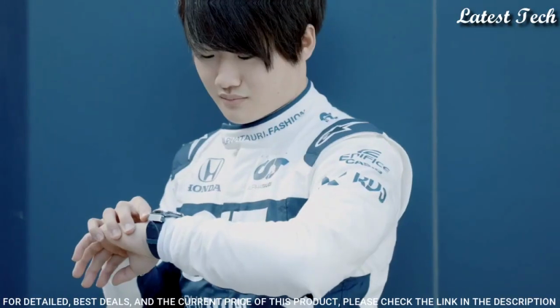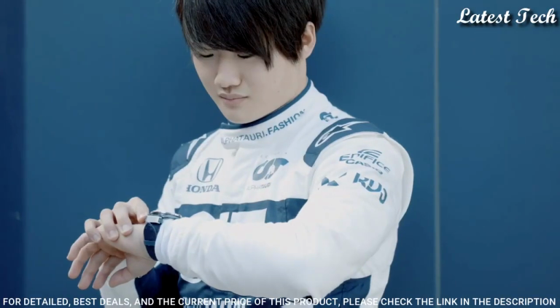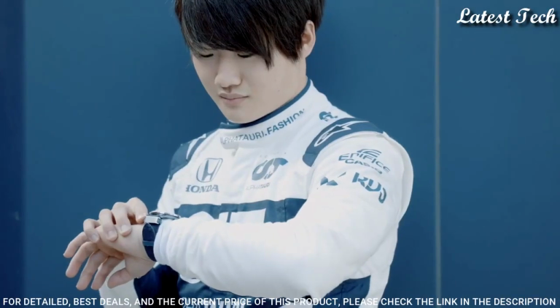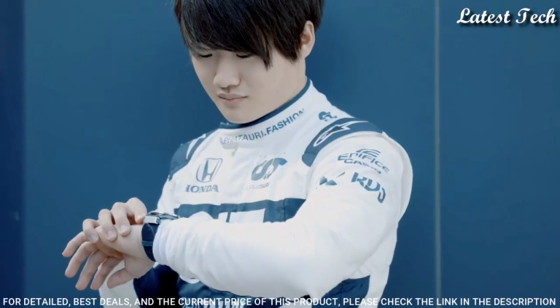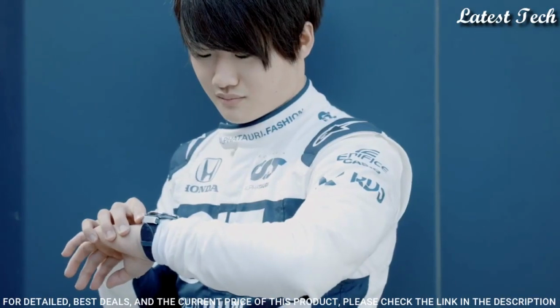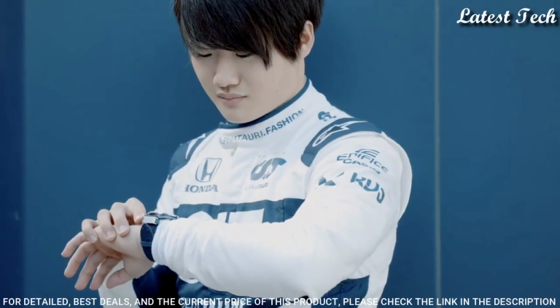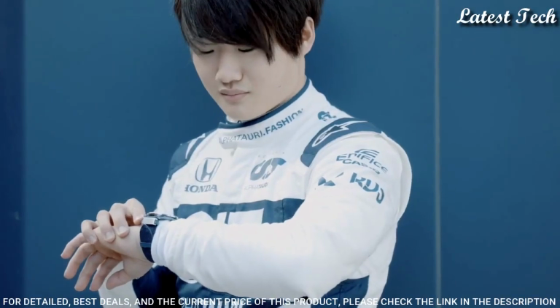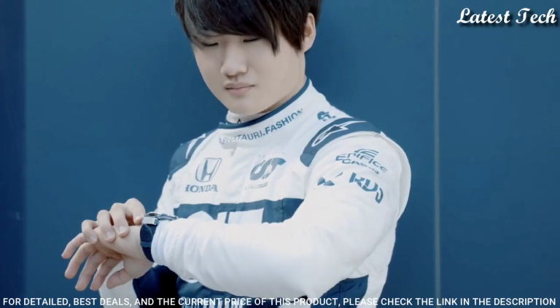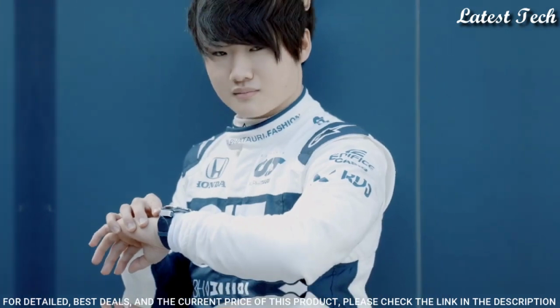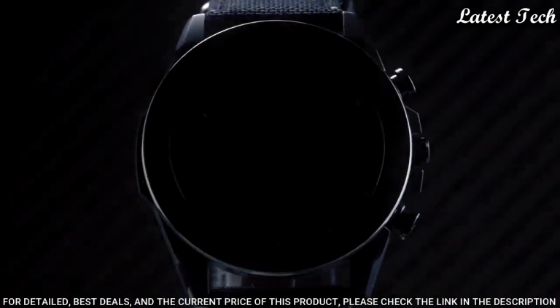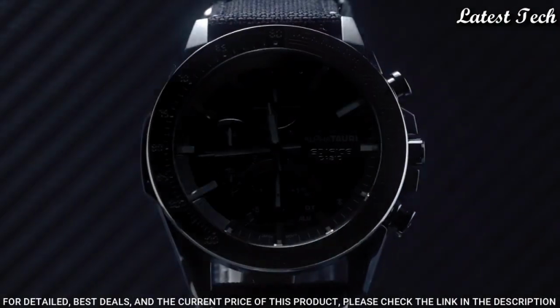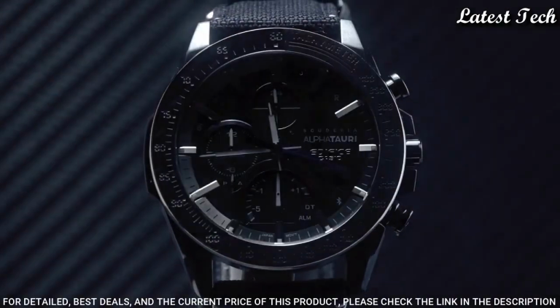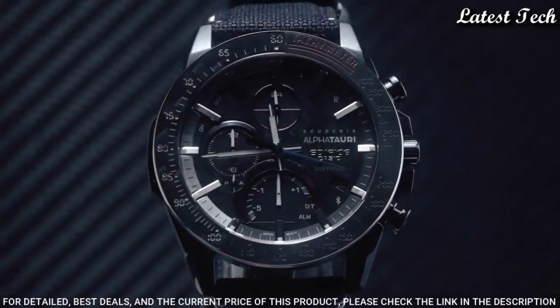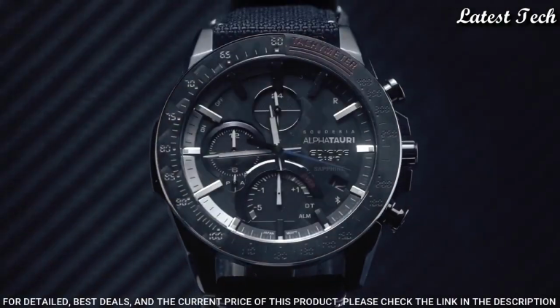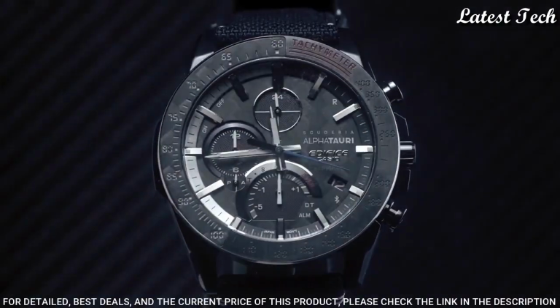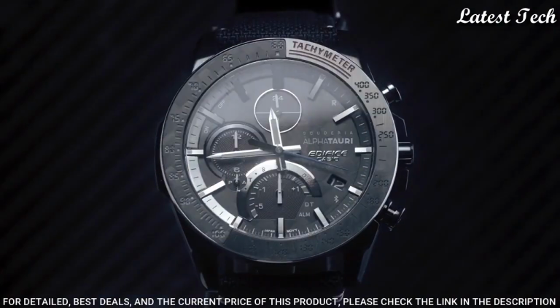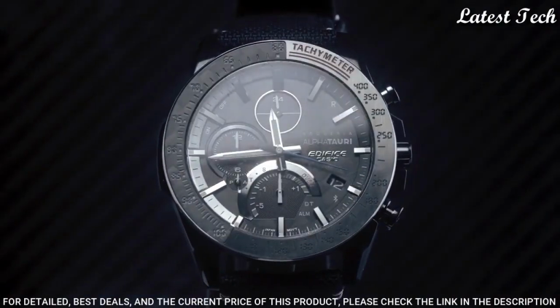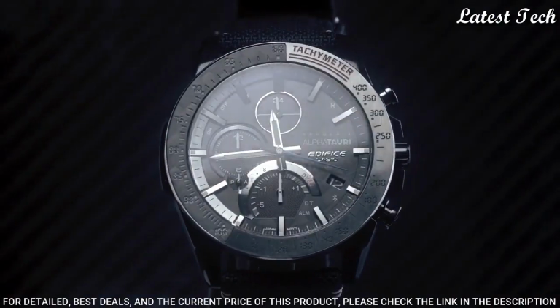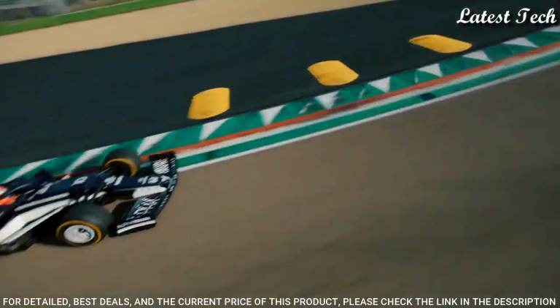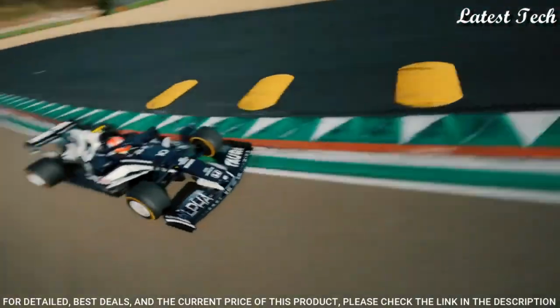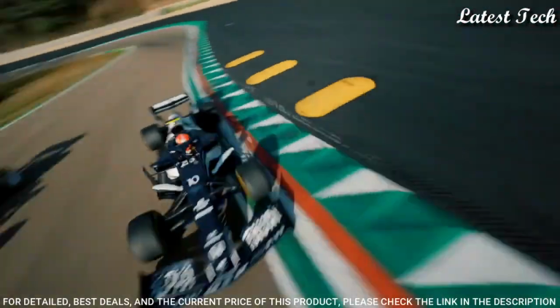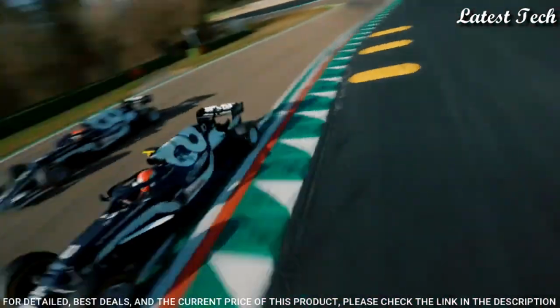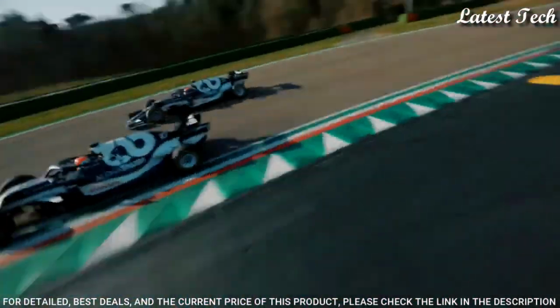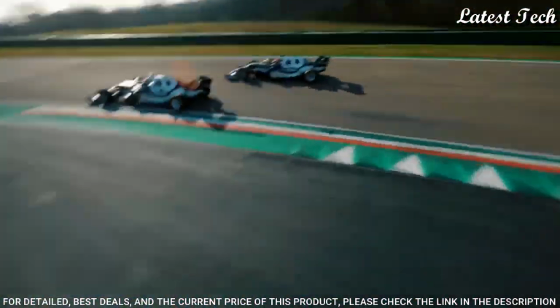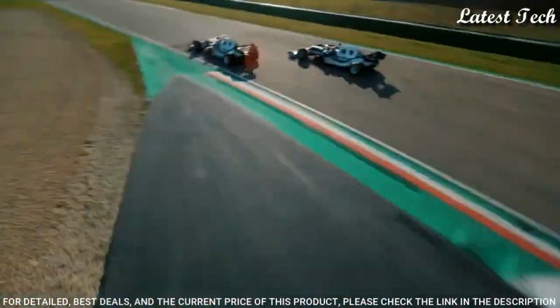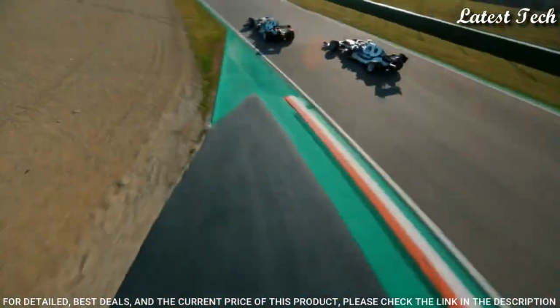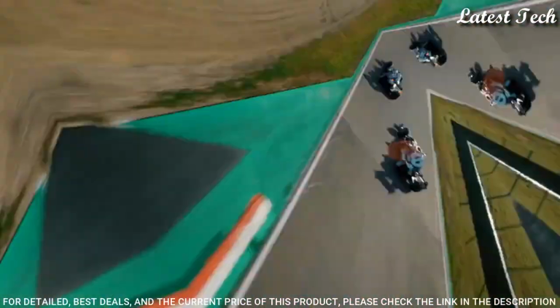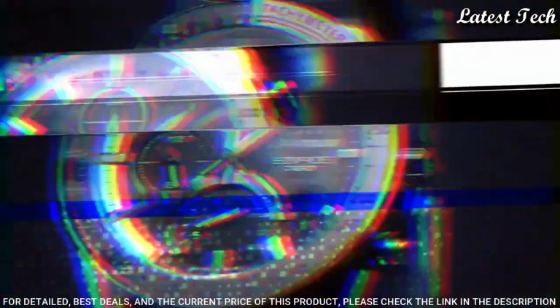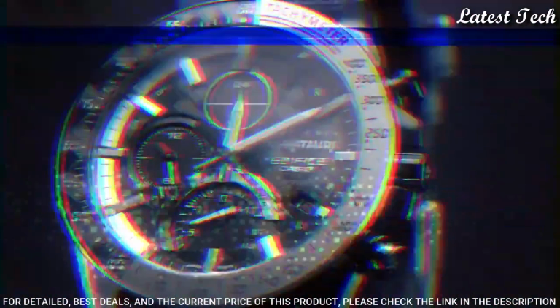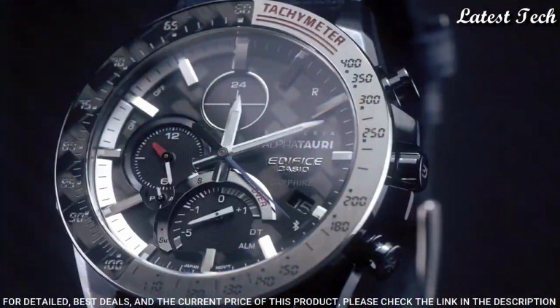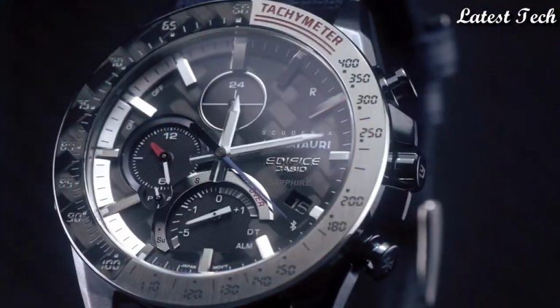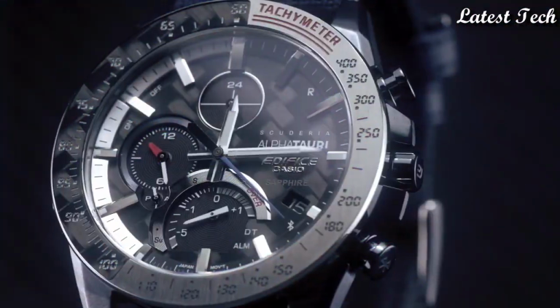The following features are equipped: Bluetooth, Dual Time, Chronograph, Alarm, Date, Day, and Perpetual Calendar.